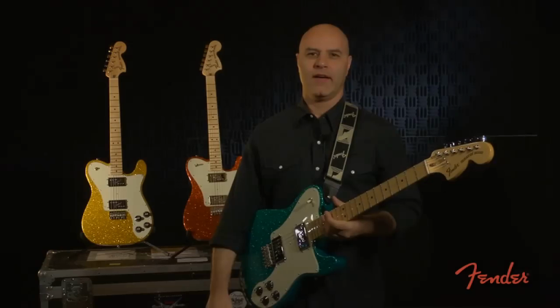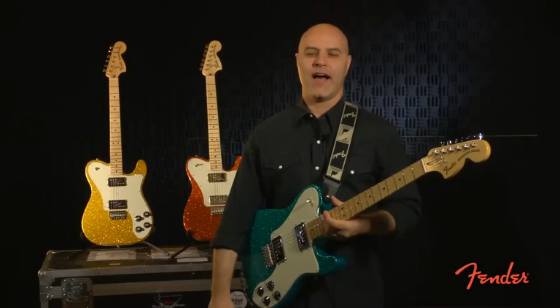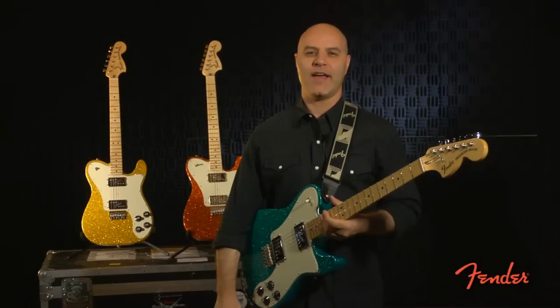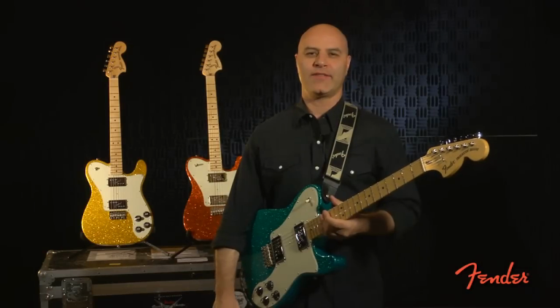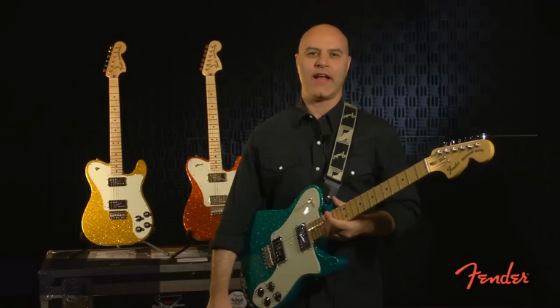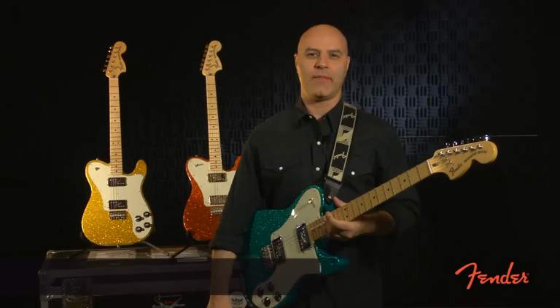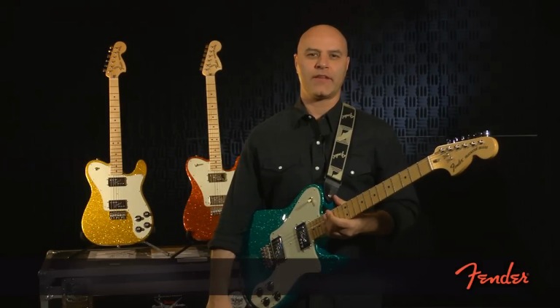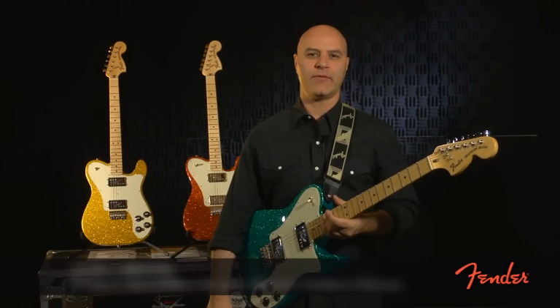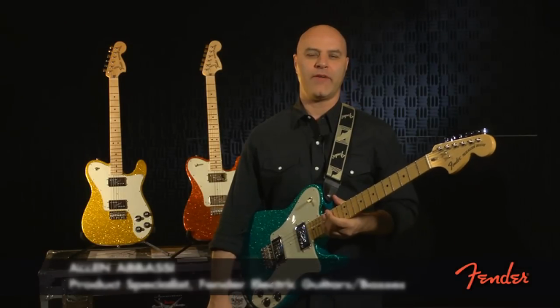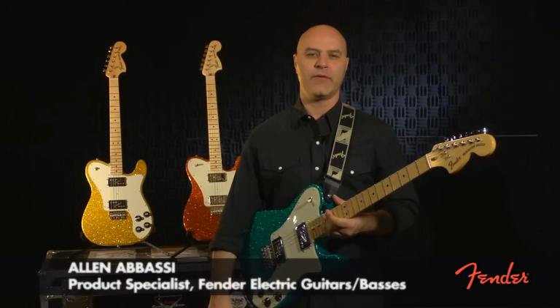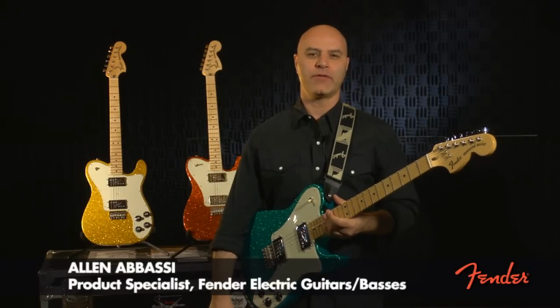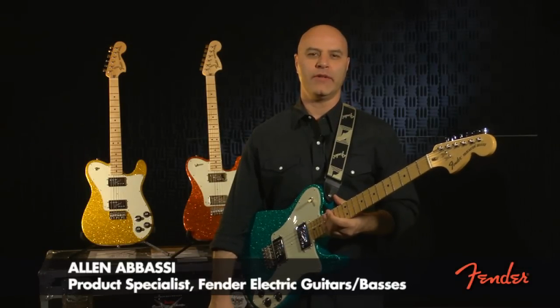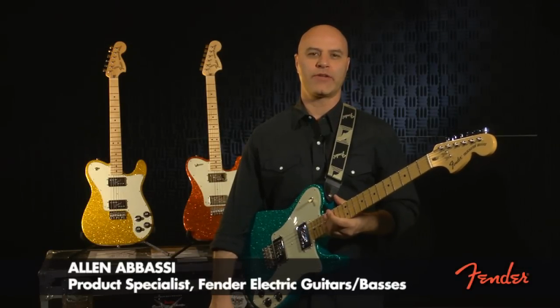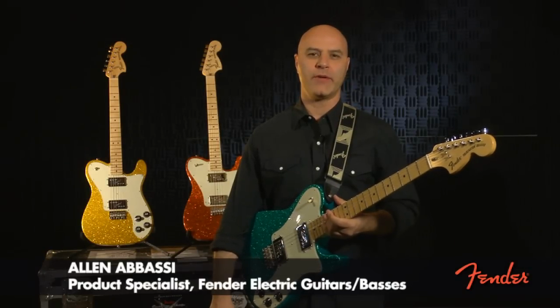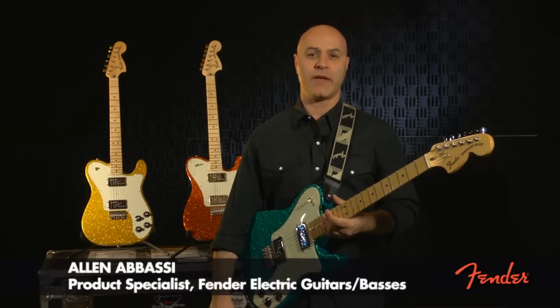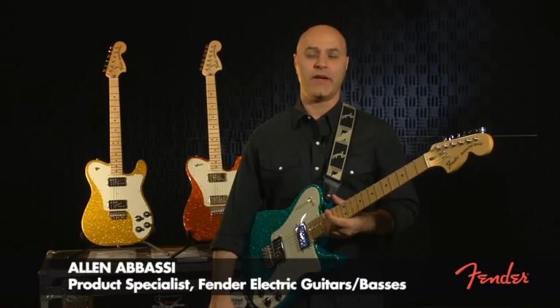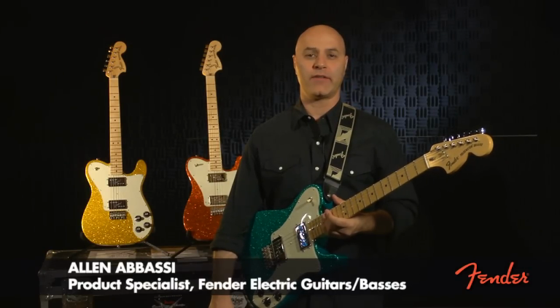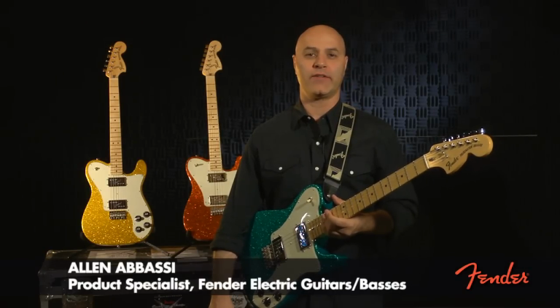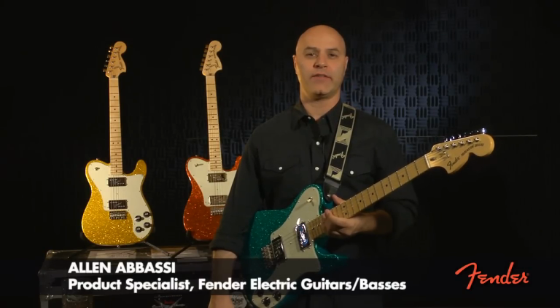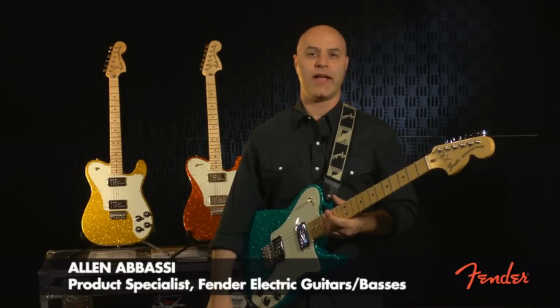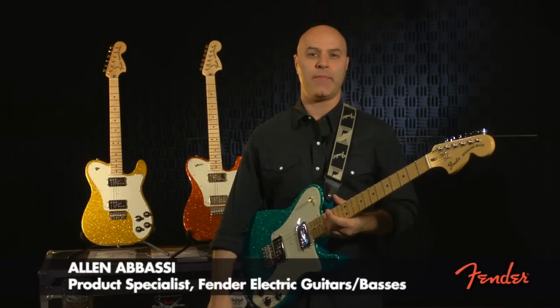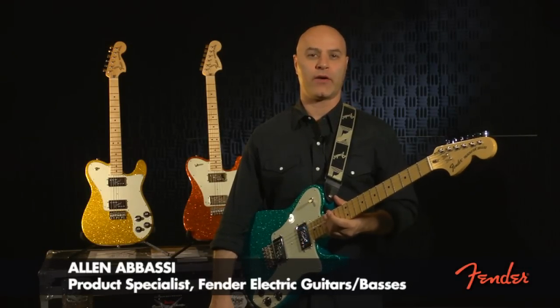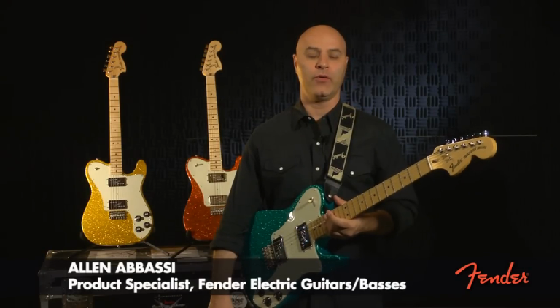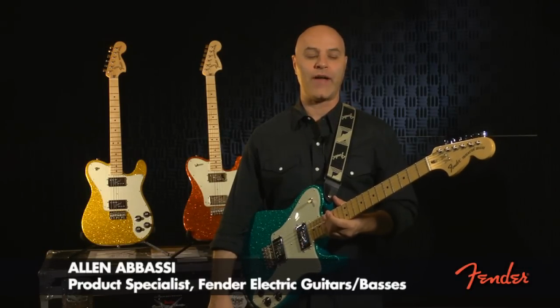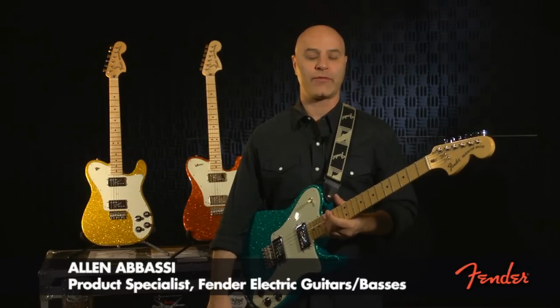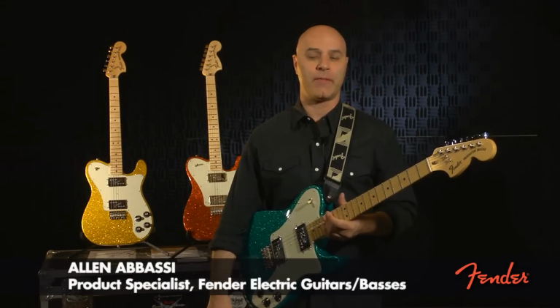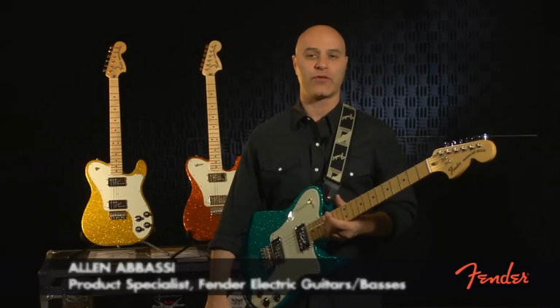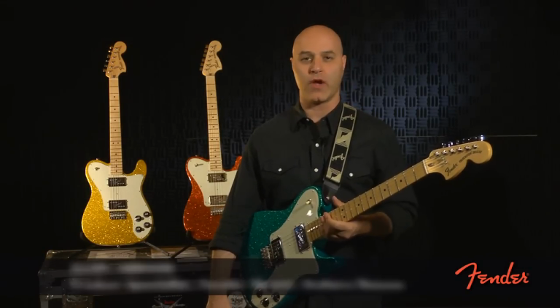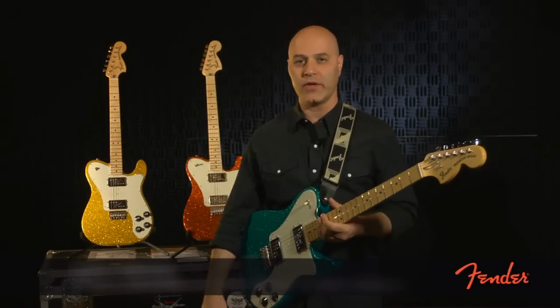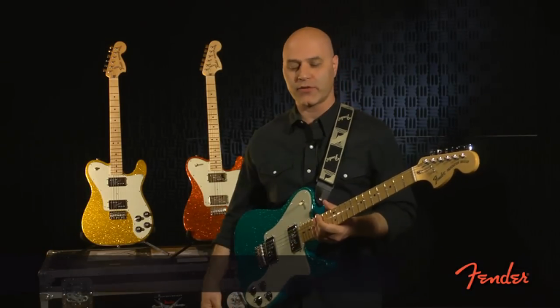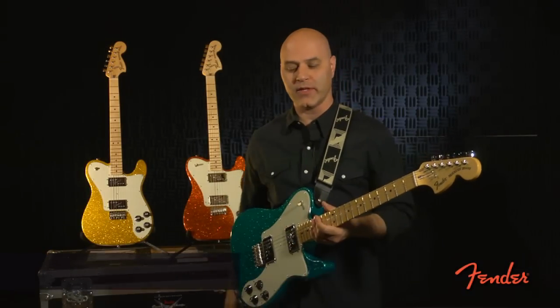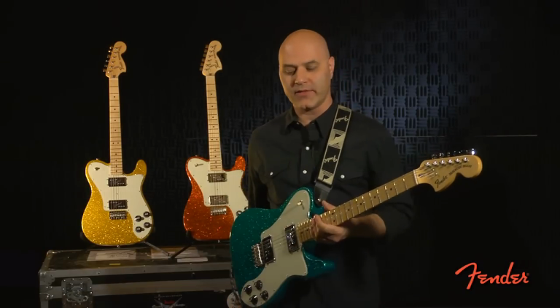Hi, this is Alan Abbasi with Fender Musical Instruments. I'm here to talk to you today about a cool factory special run we just released.